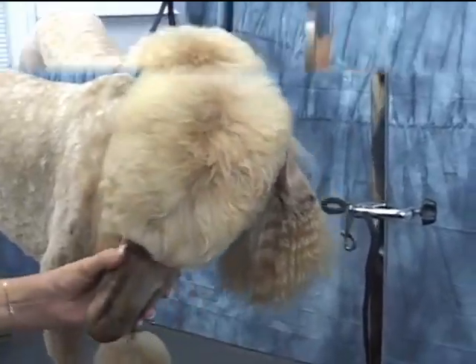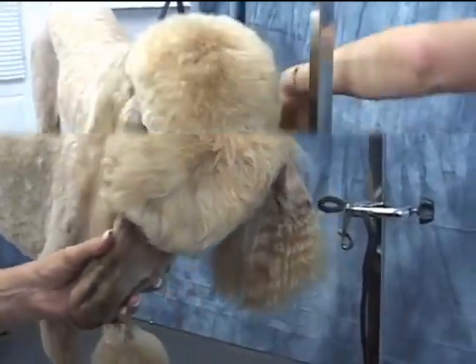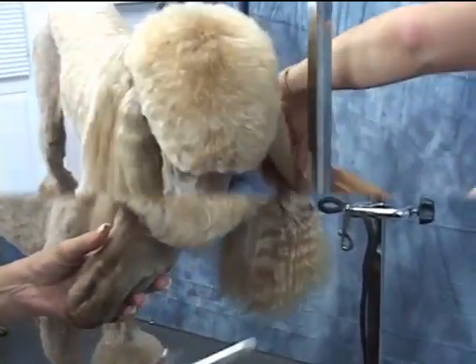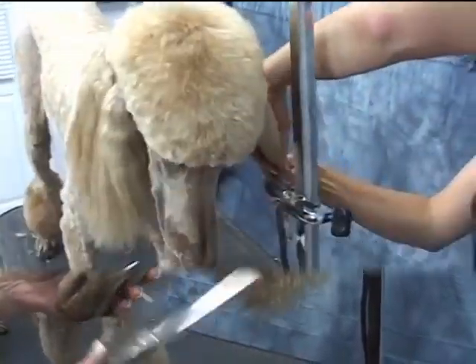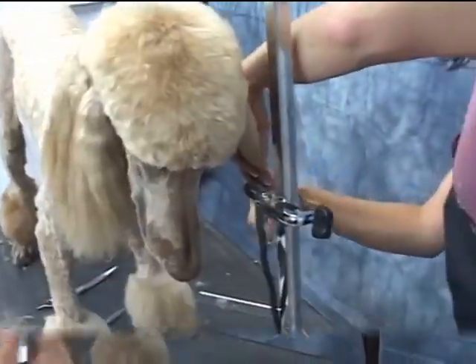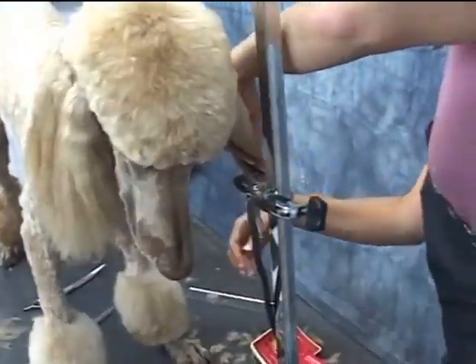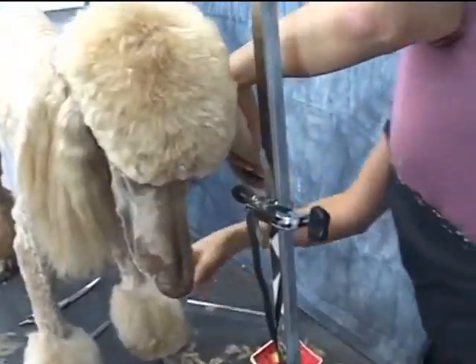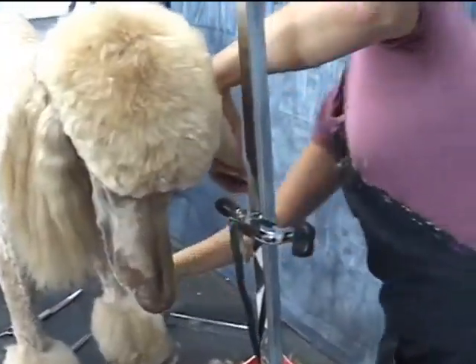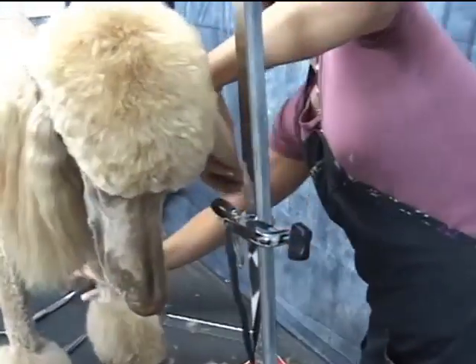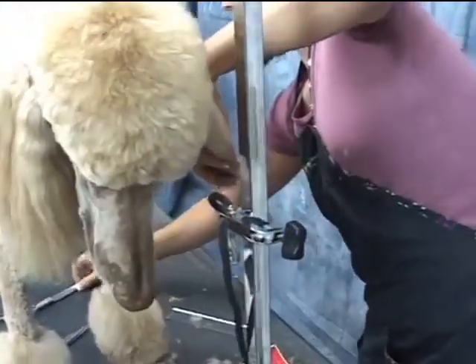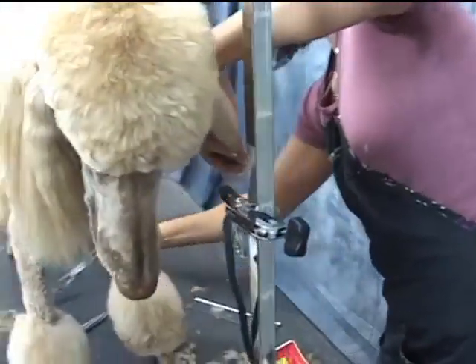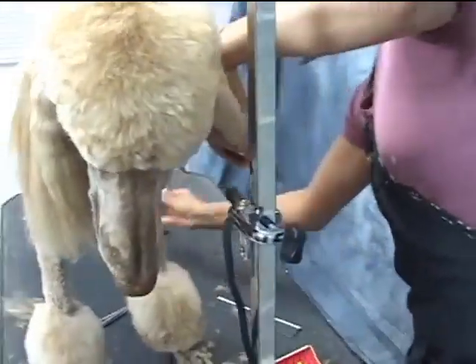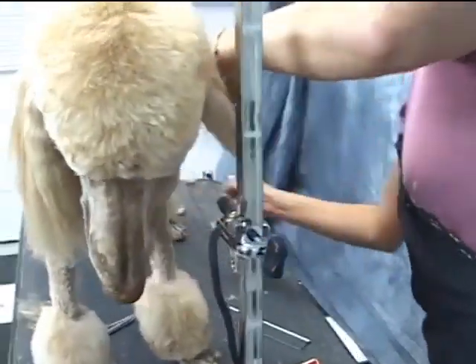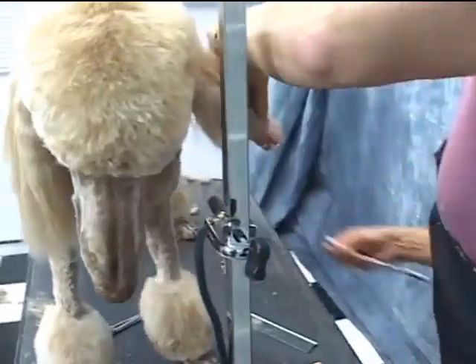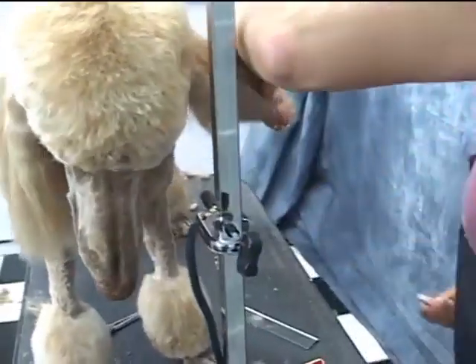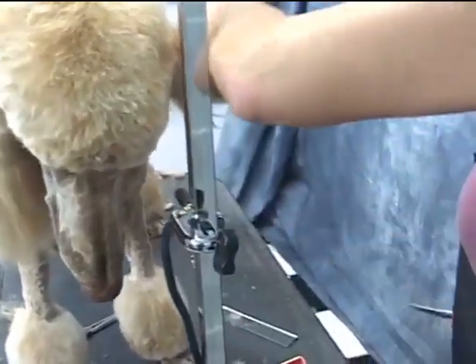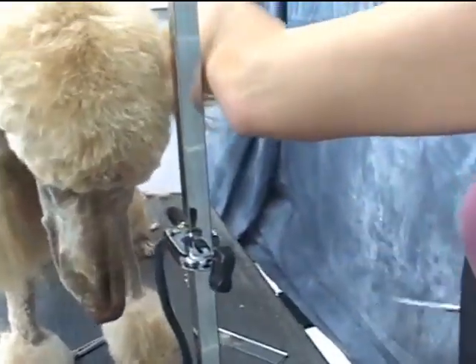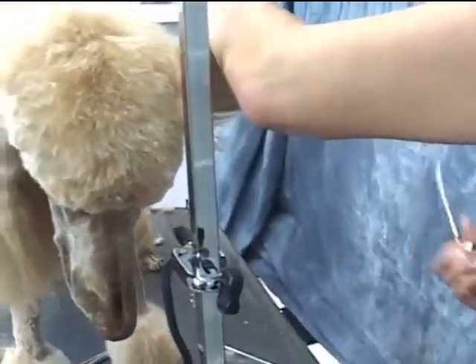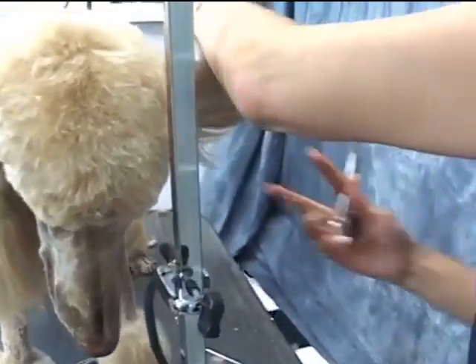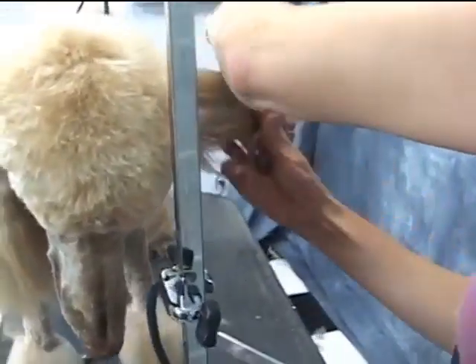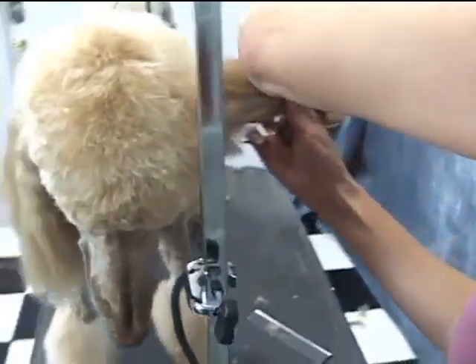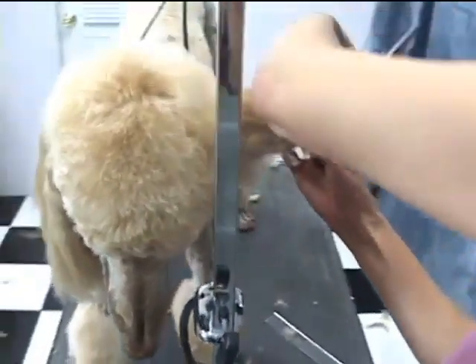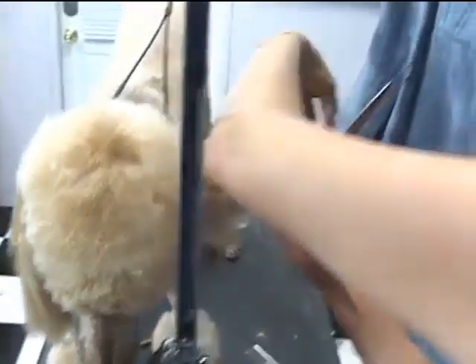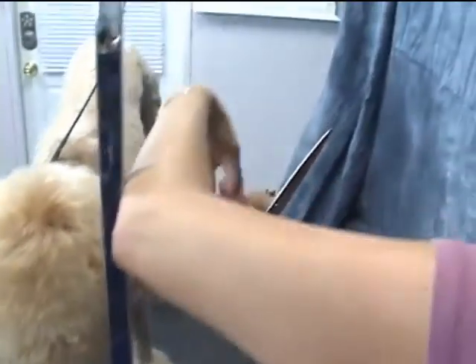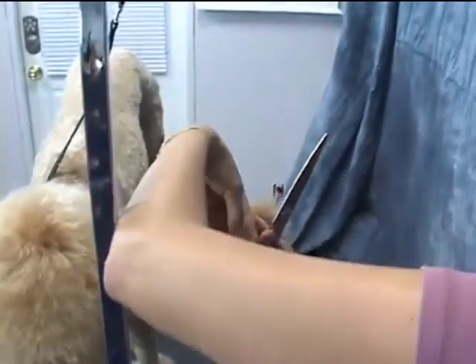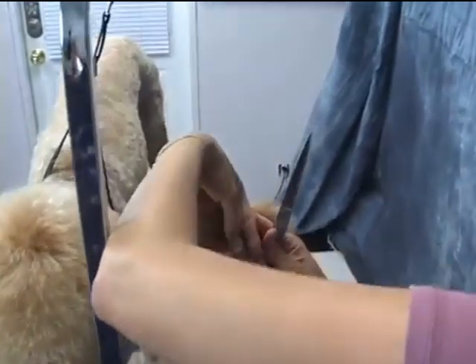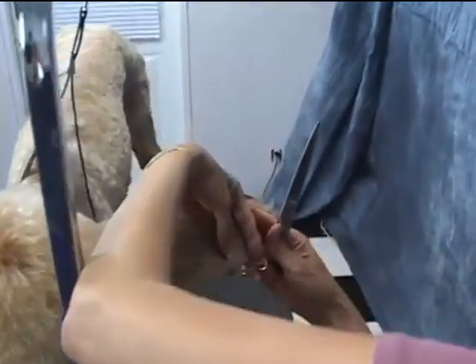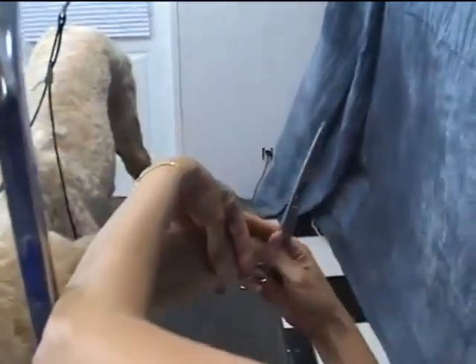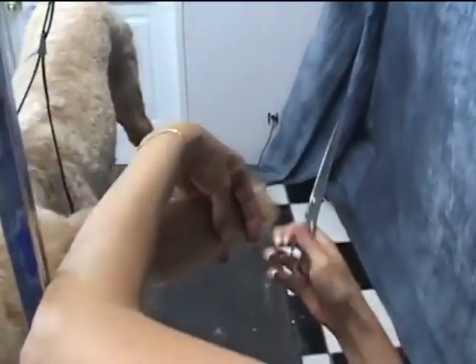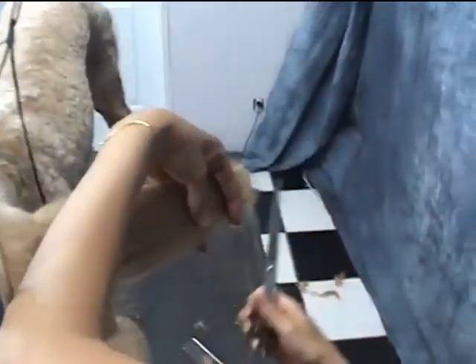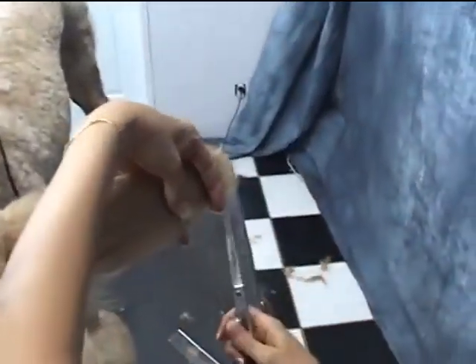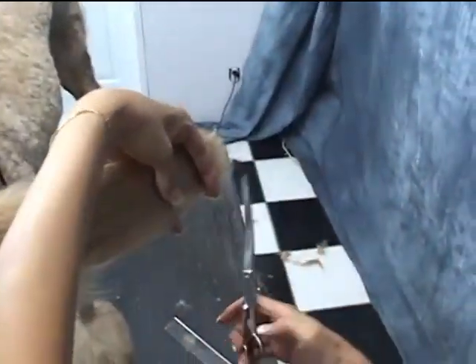I'm going to tie it a little bit so that they look just a little bit more neat.